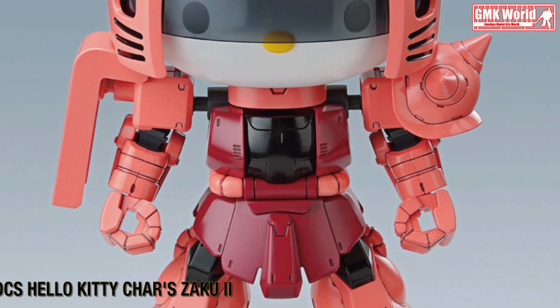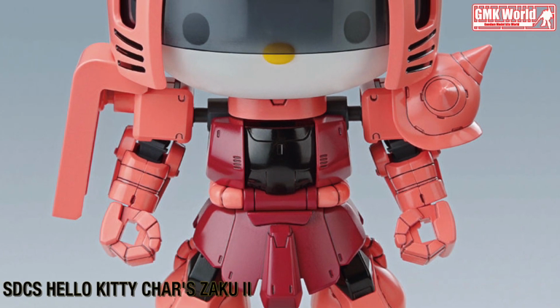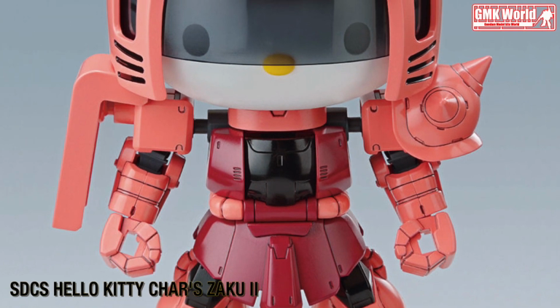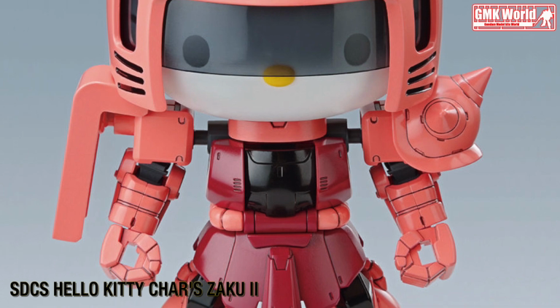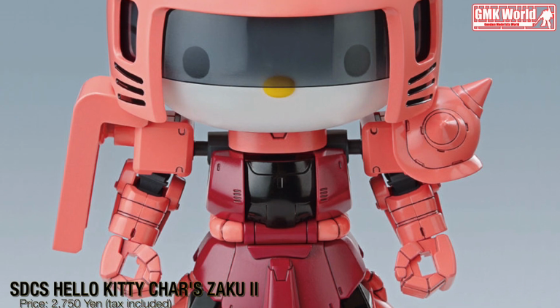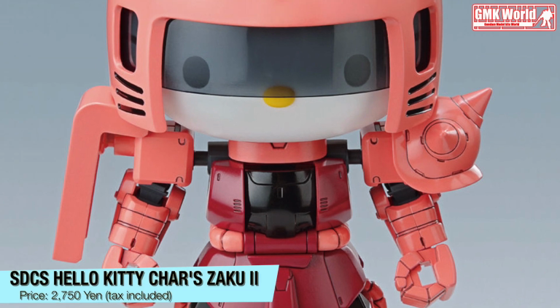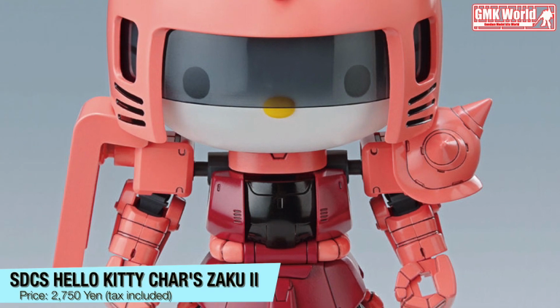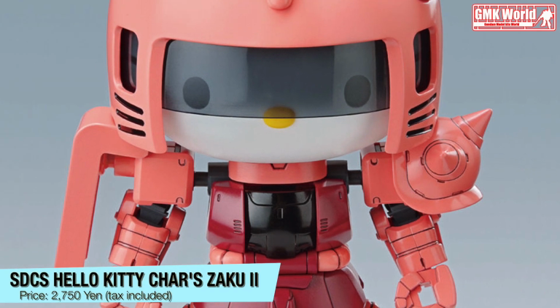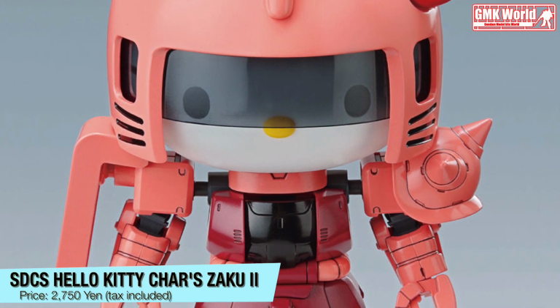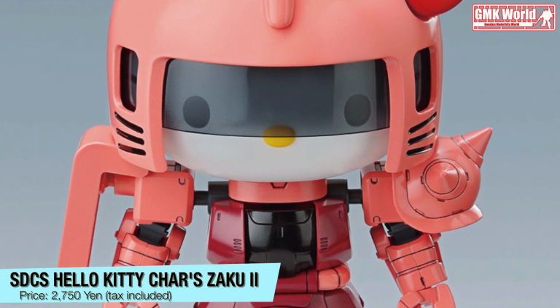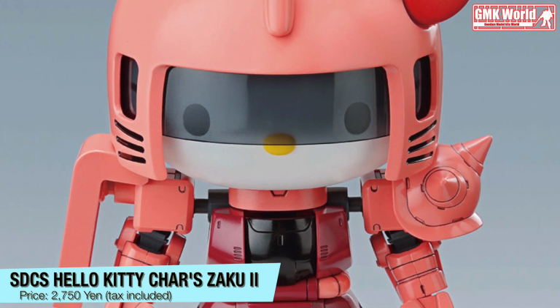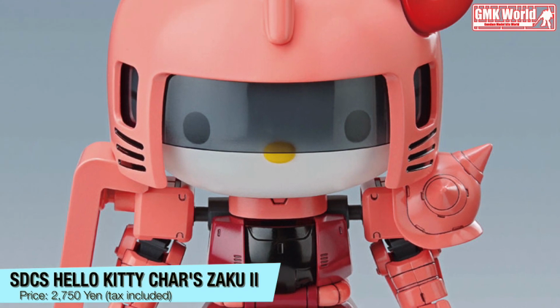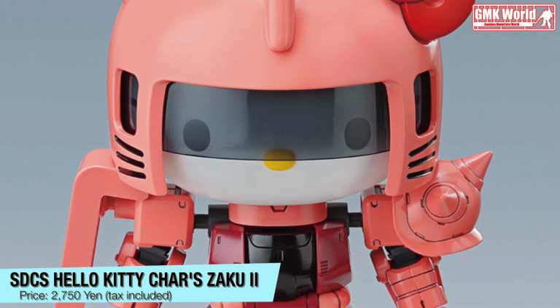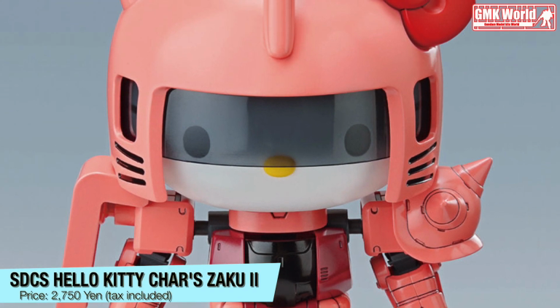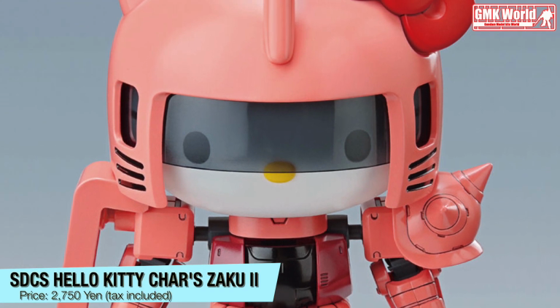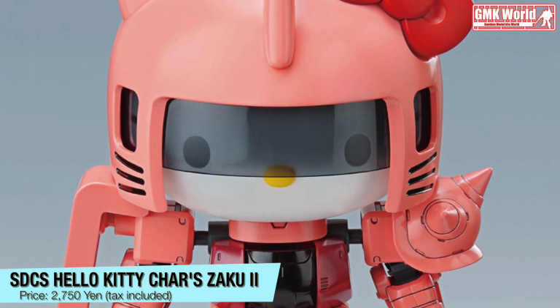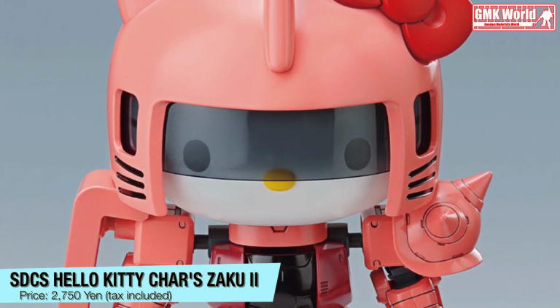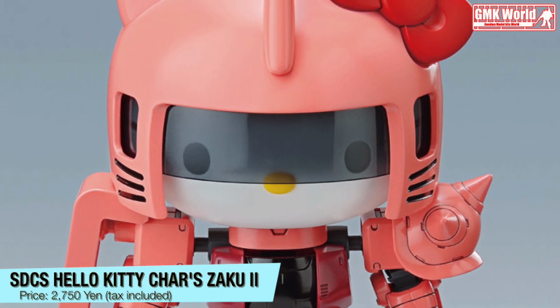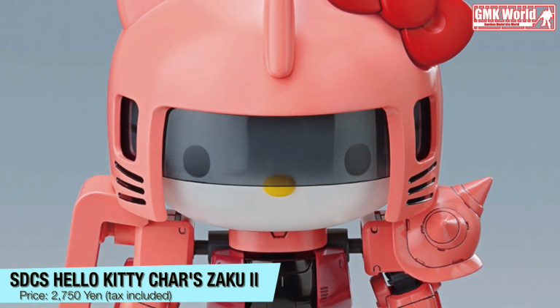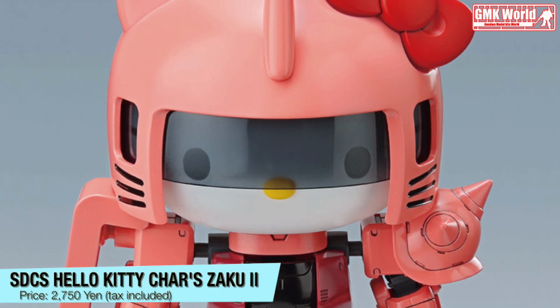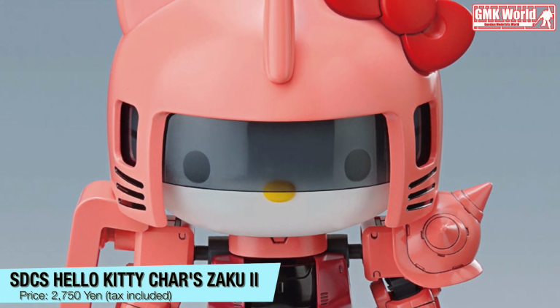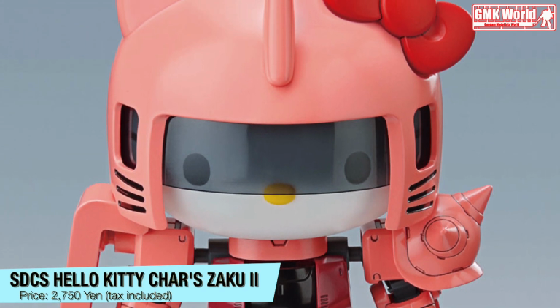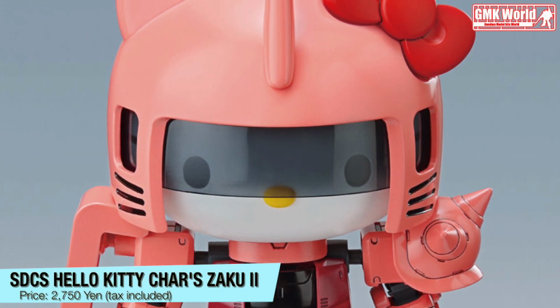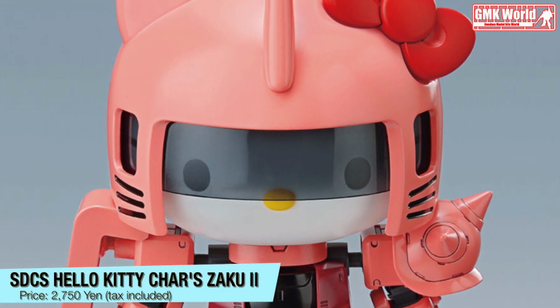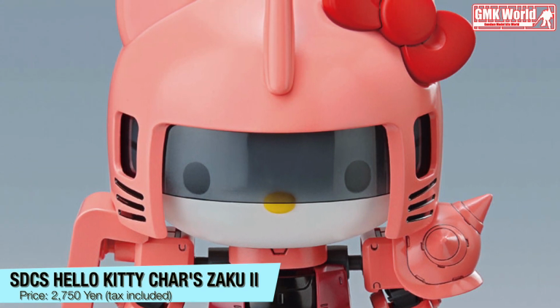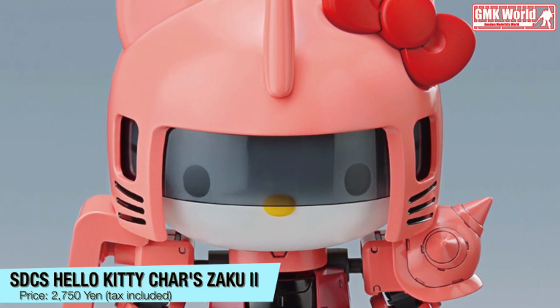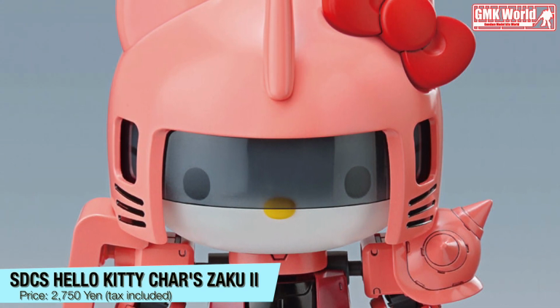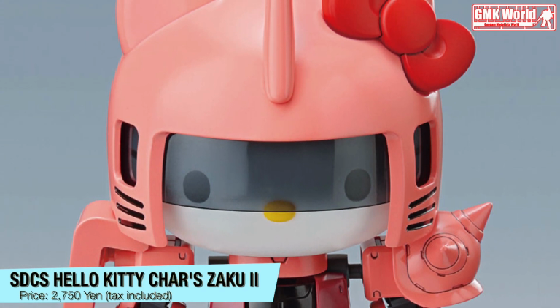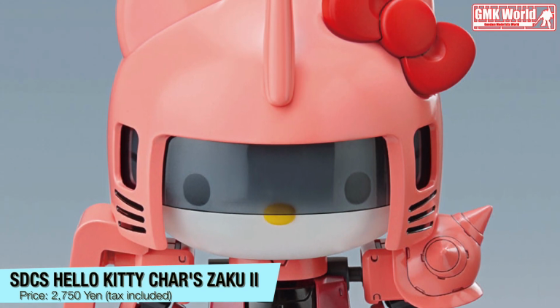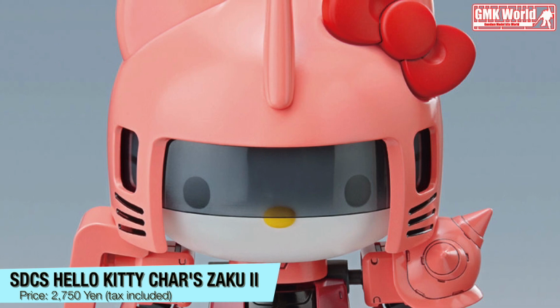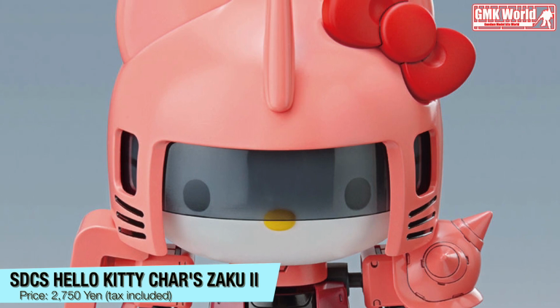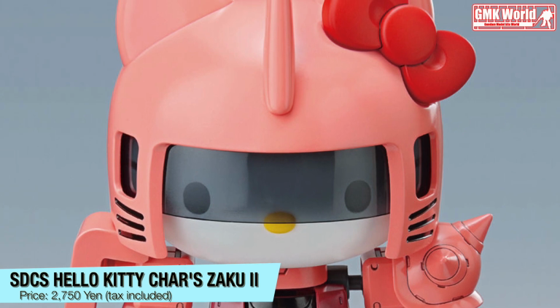SDCS Hello Kitty, Charles Zaku 2. Price? 2750 Yen, tax included.